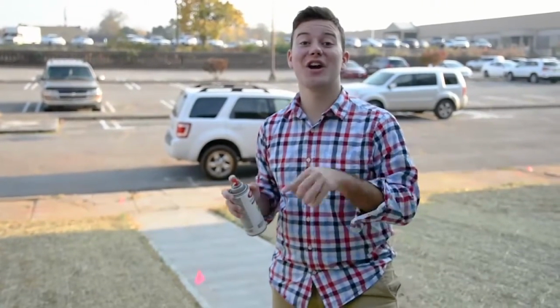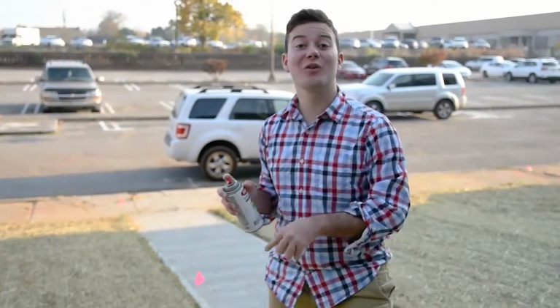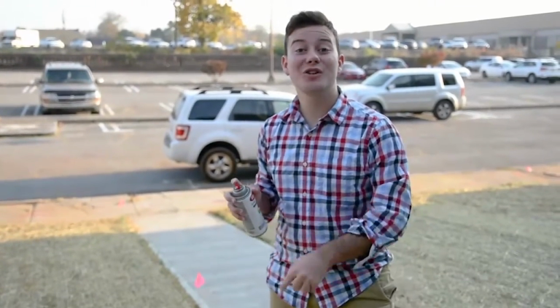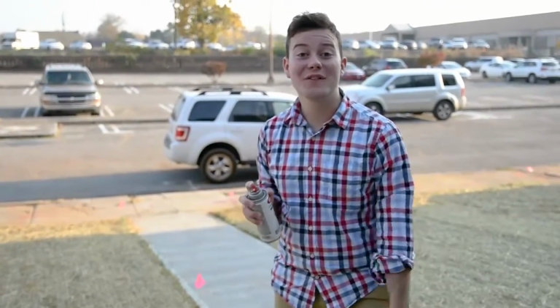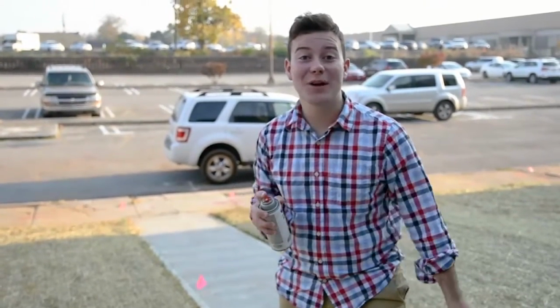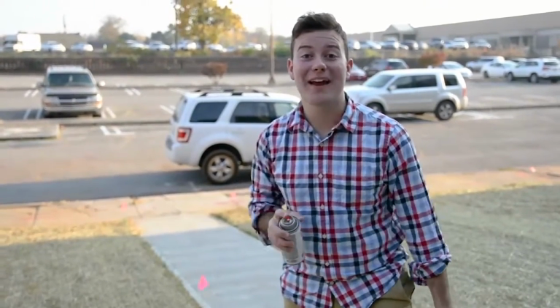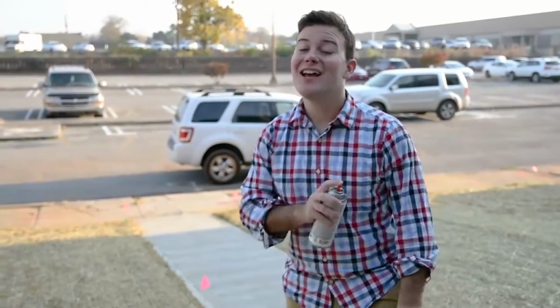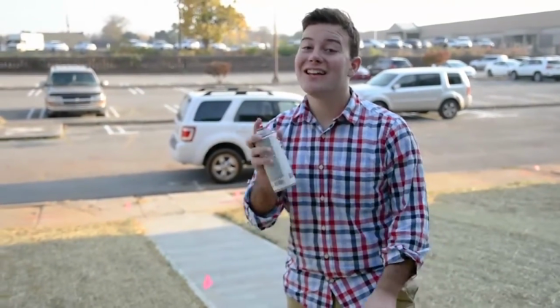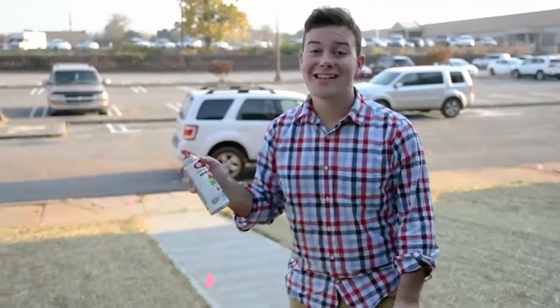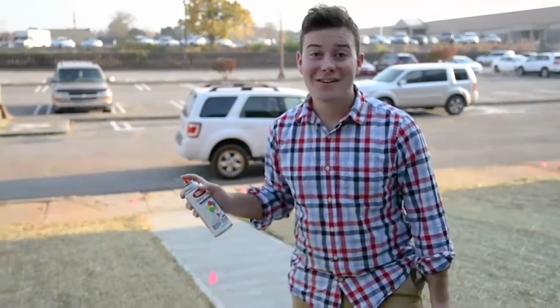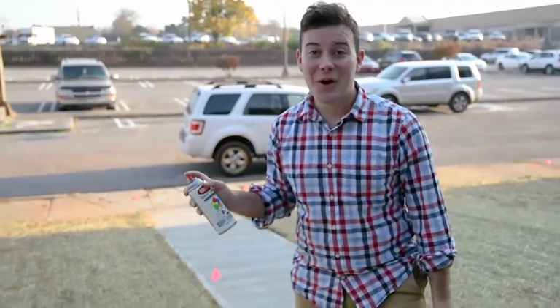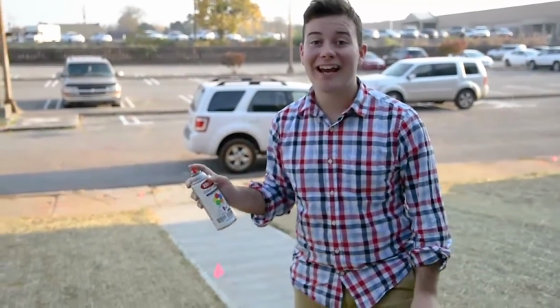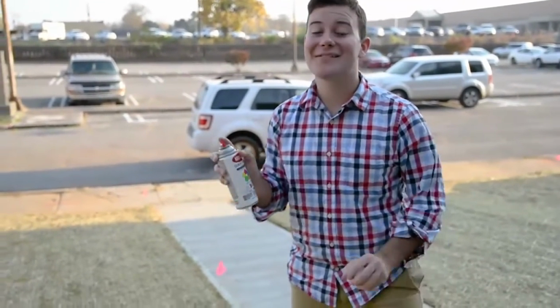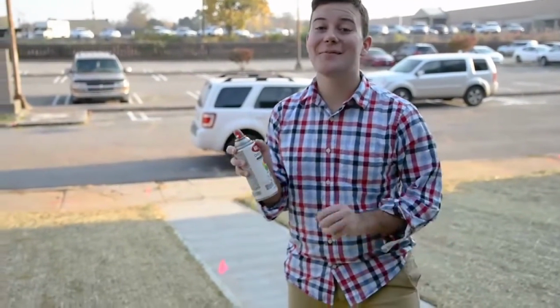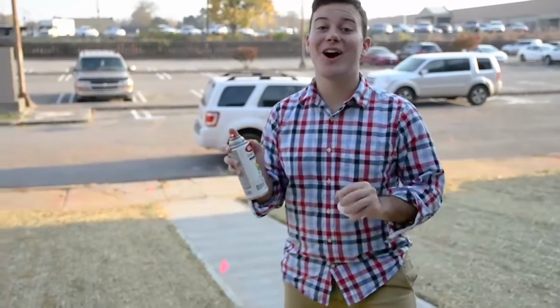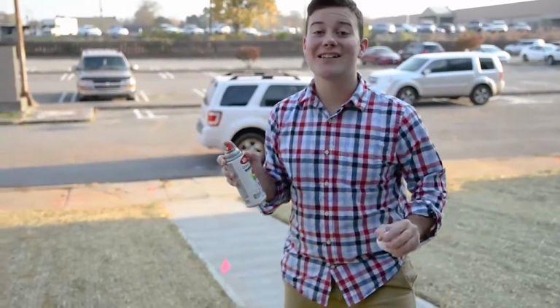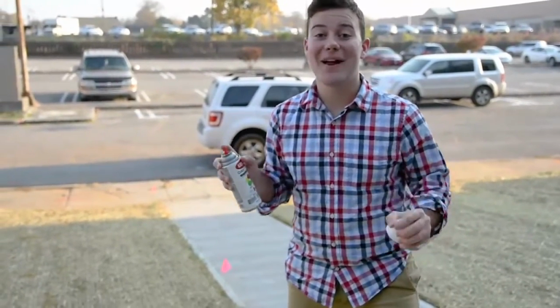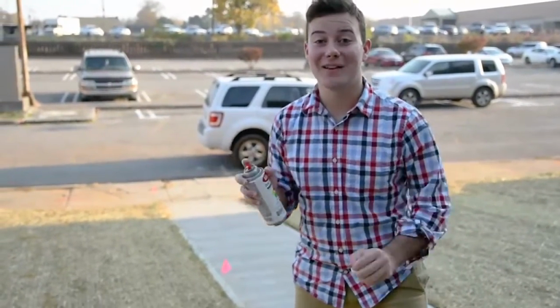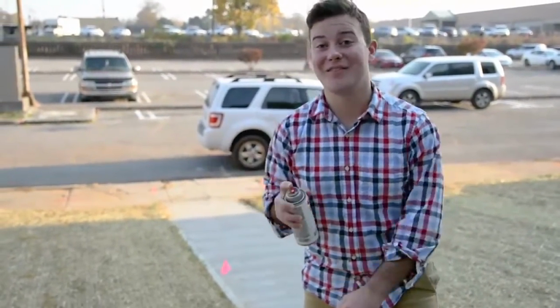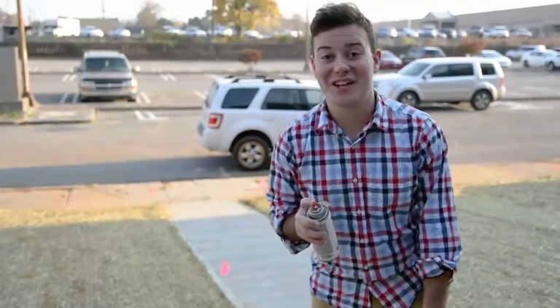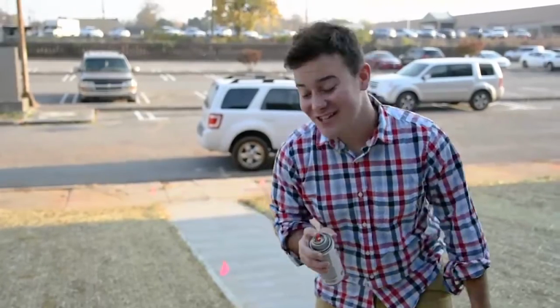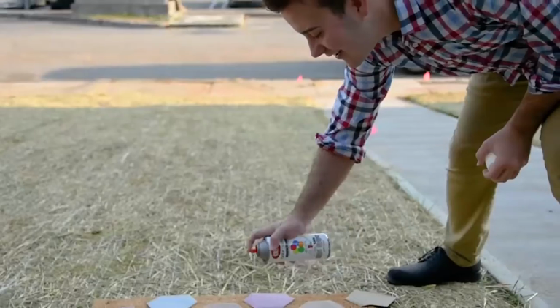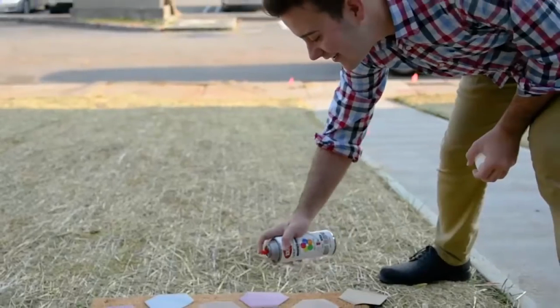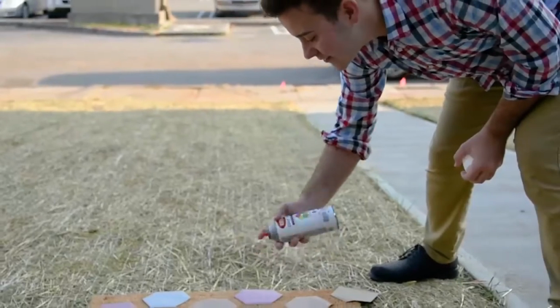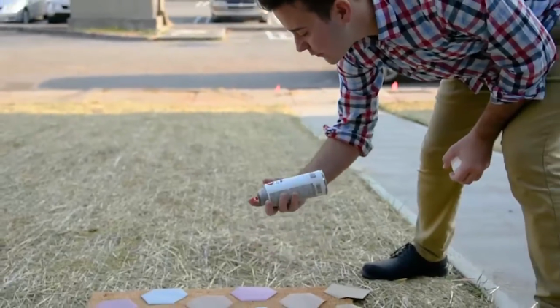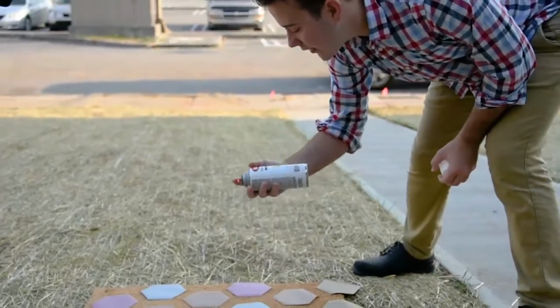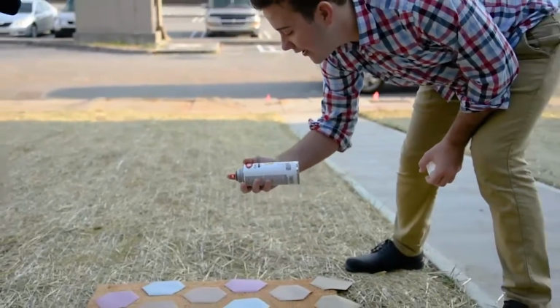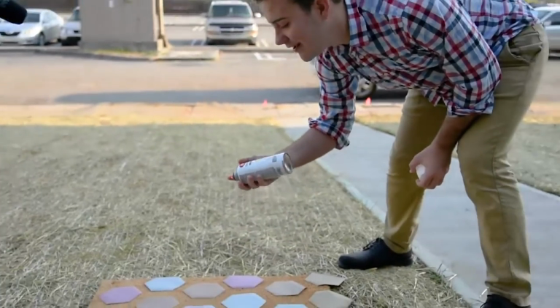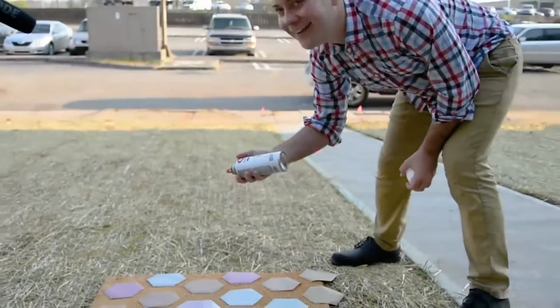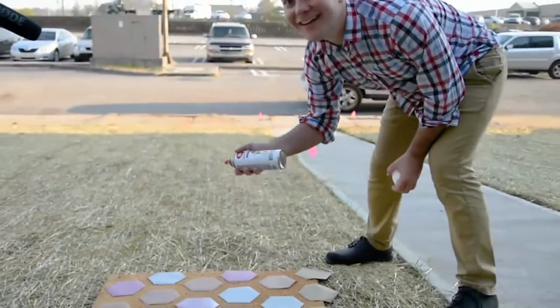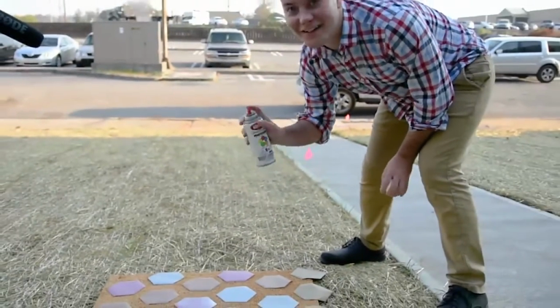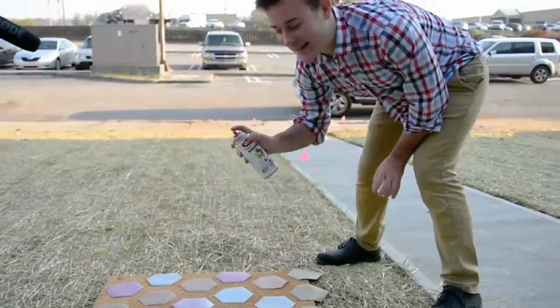We're outside and we're going to give it a coat or two of spray paint — nice and white. It's going to be an awesome elegant finish.